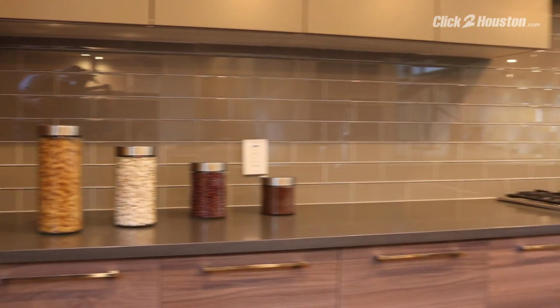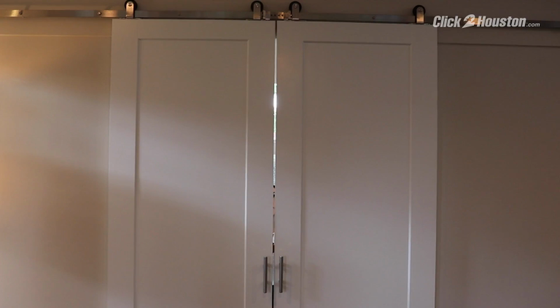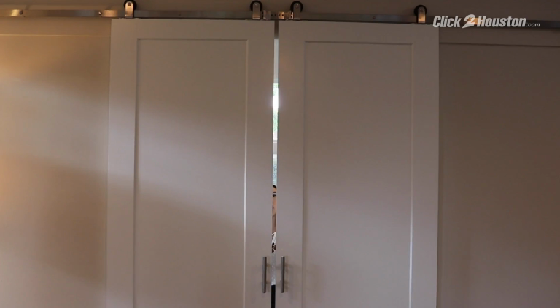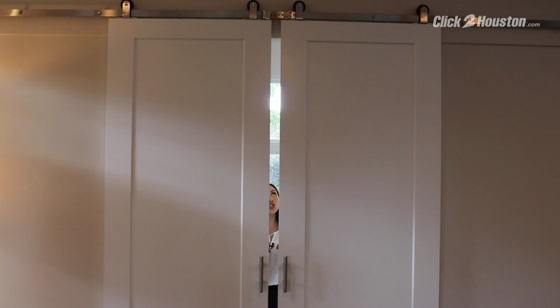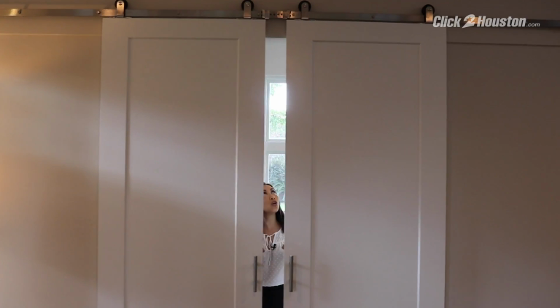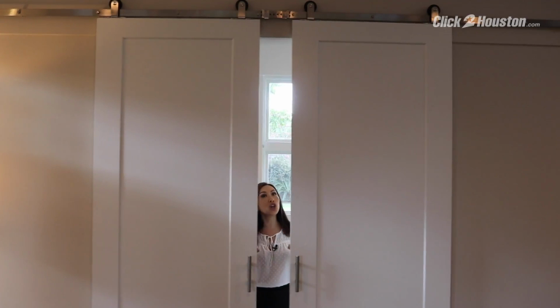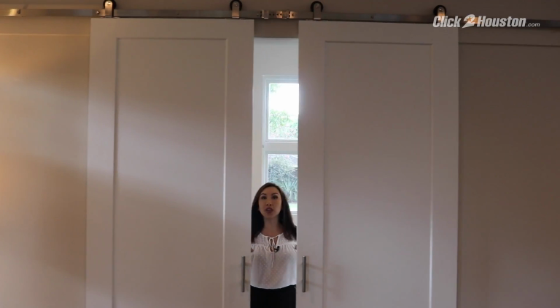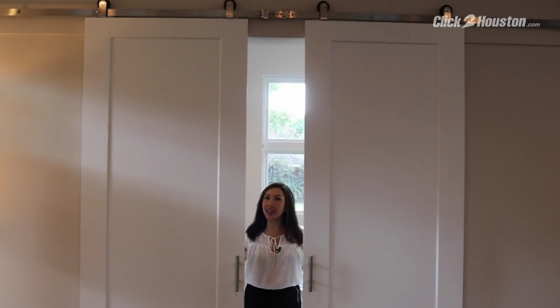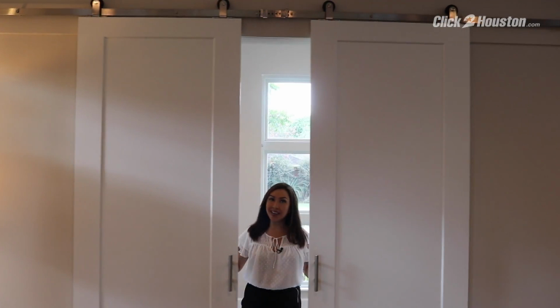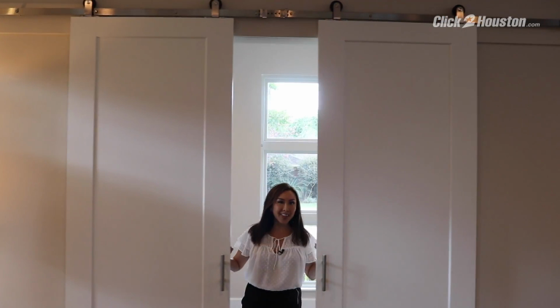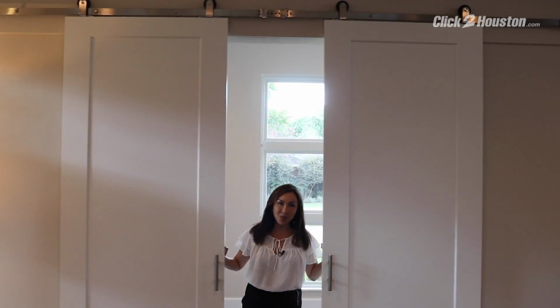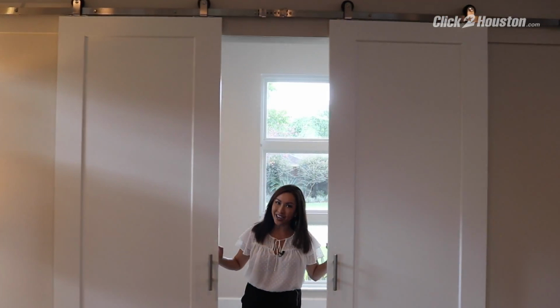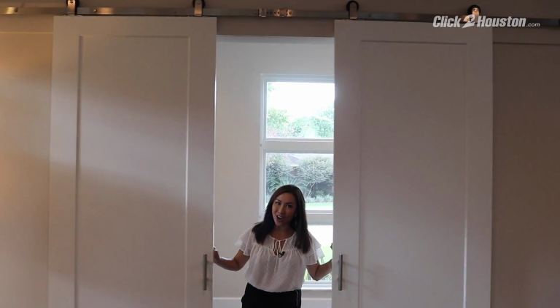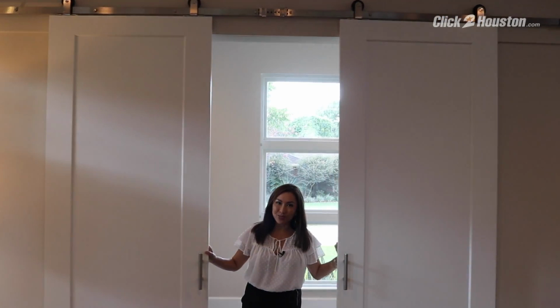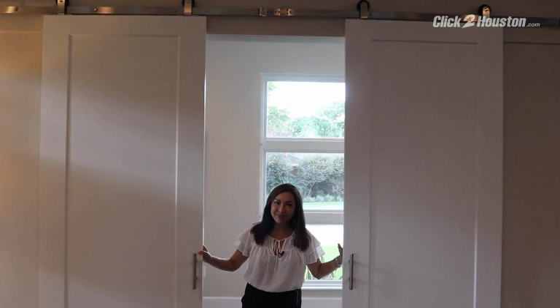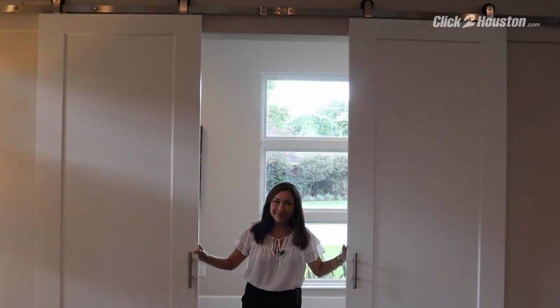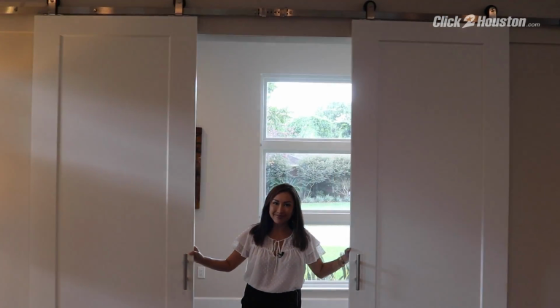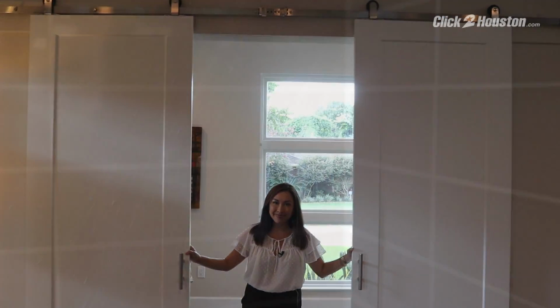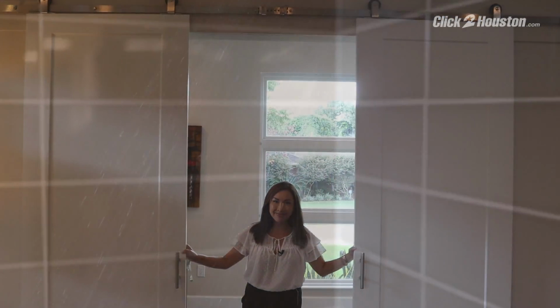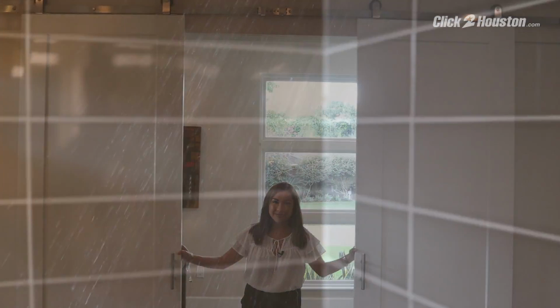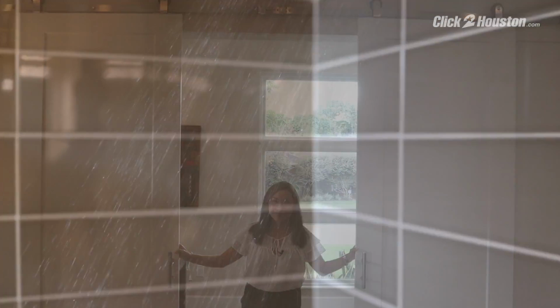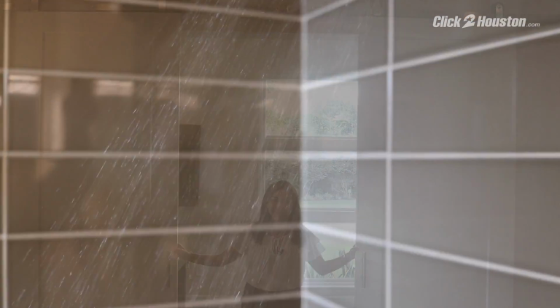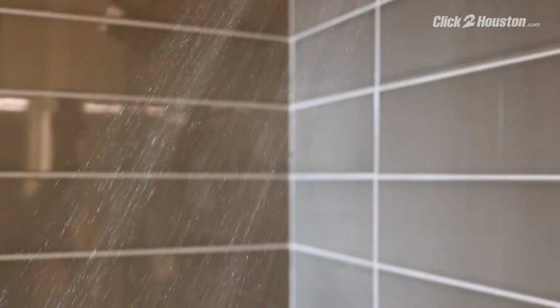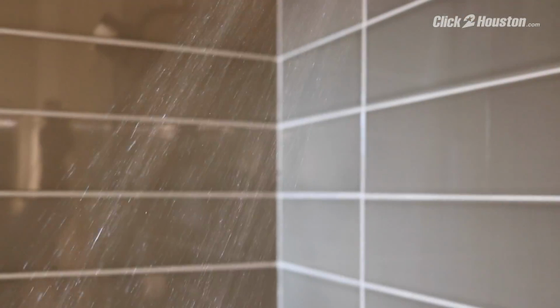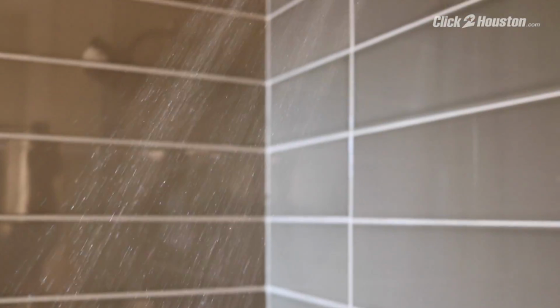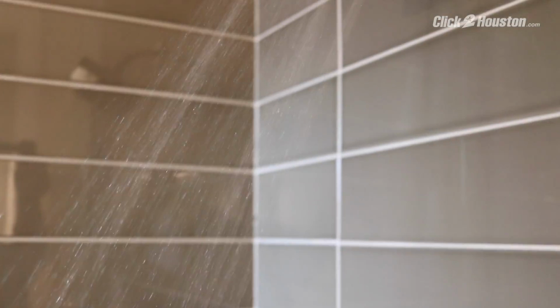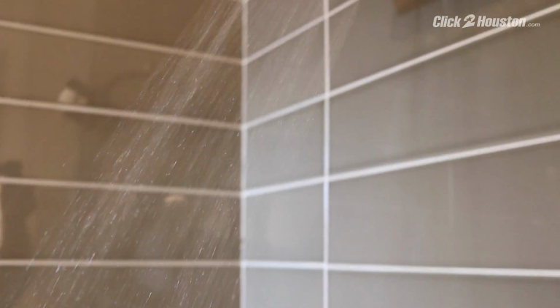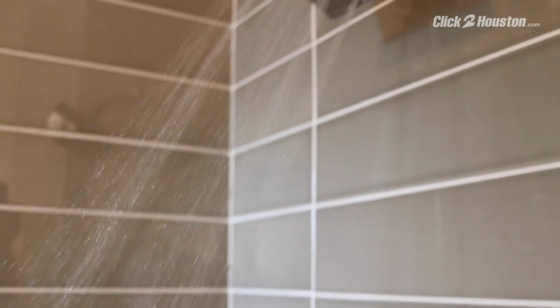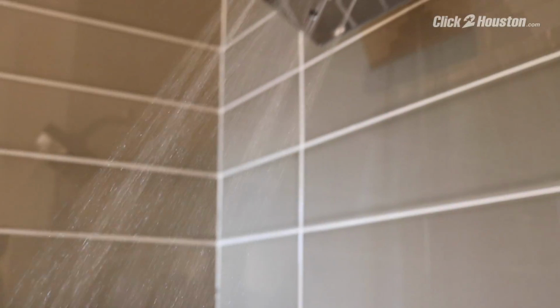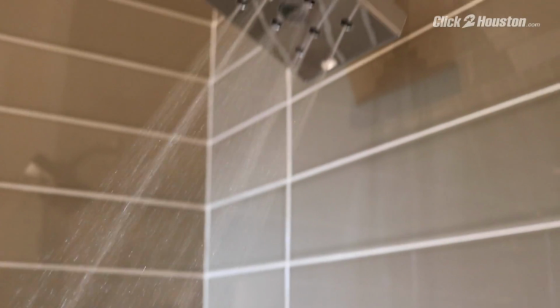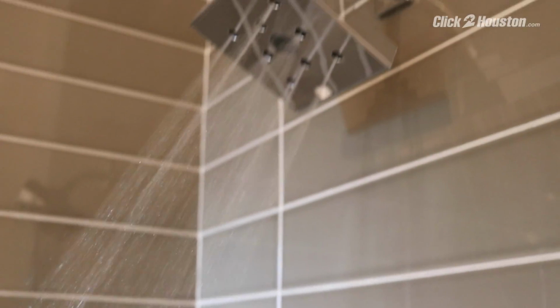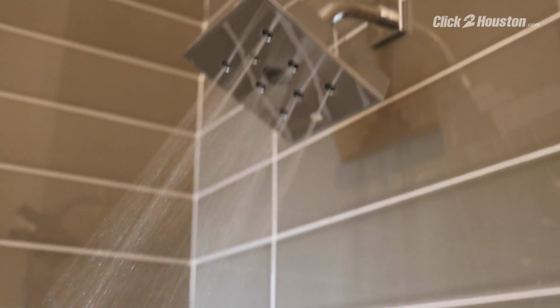Barn doors are the it thing right now, and so is this rainfall shower.